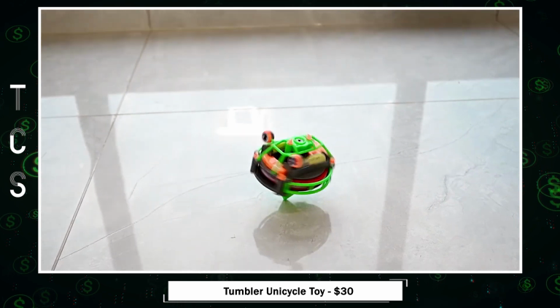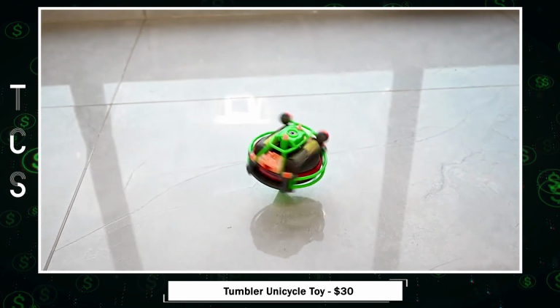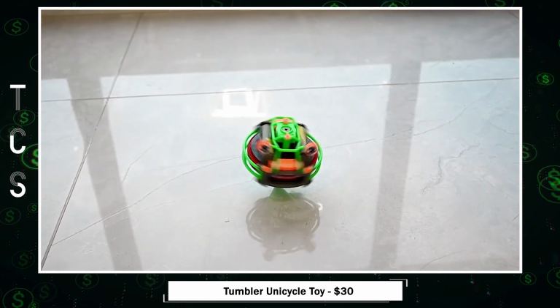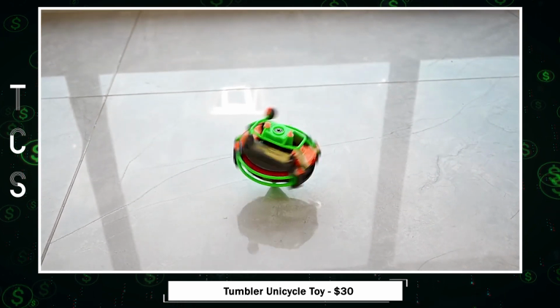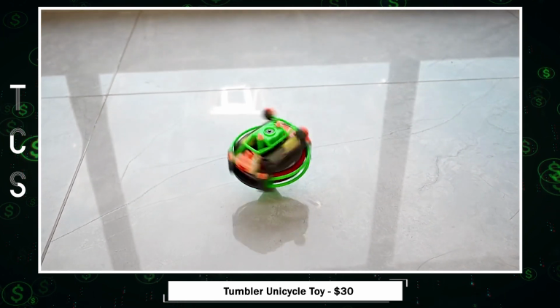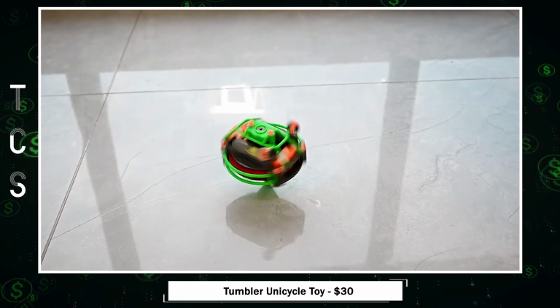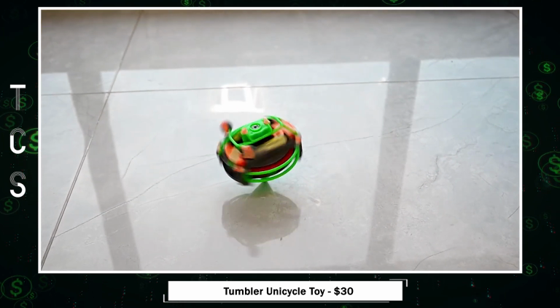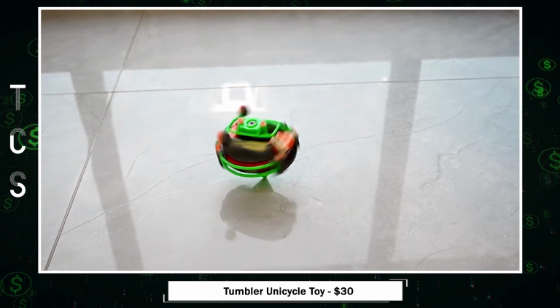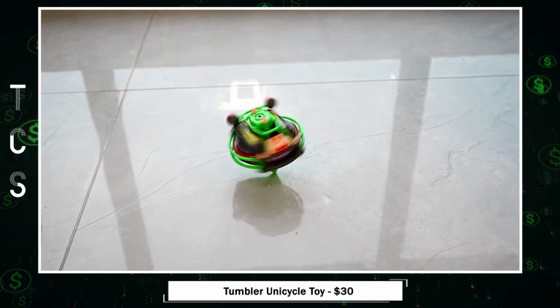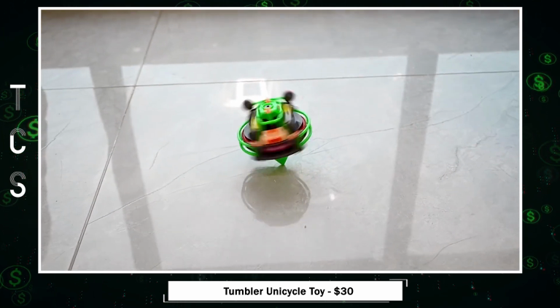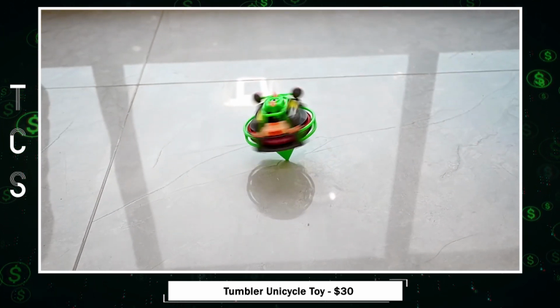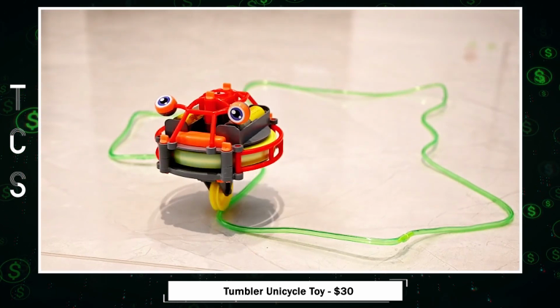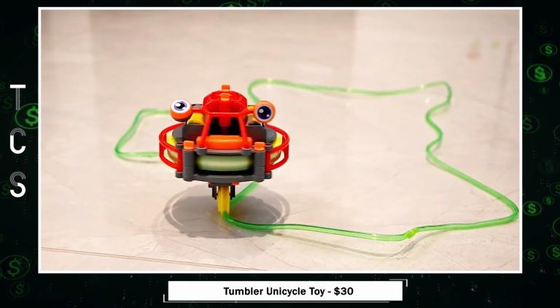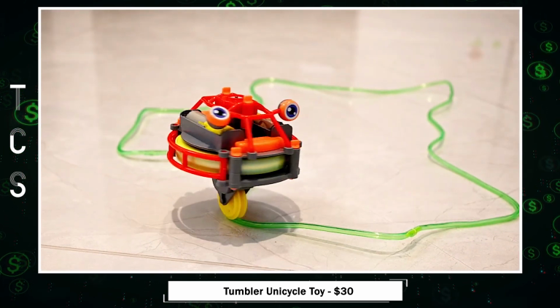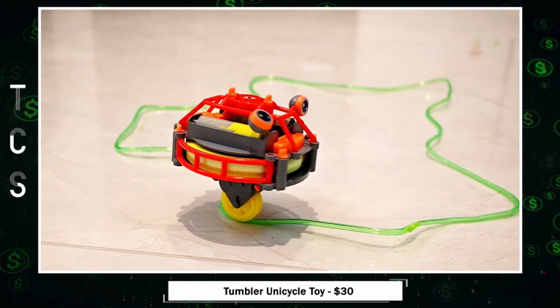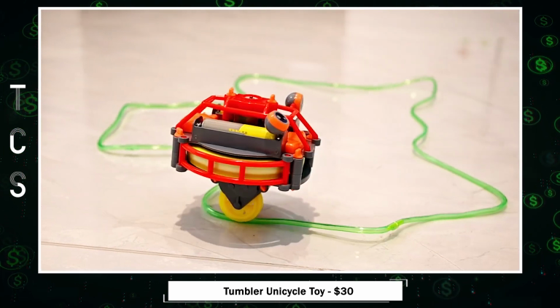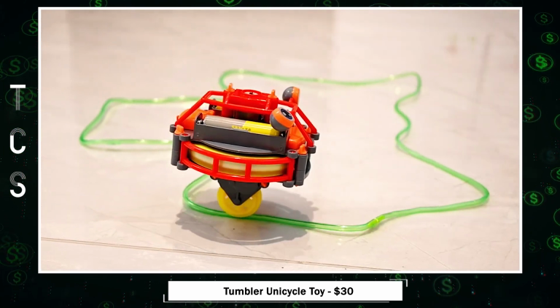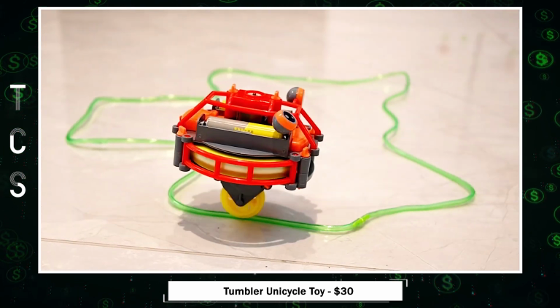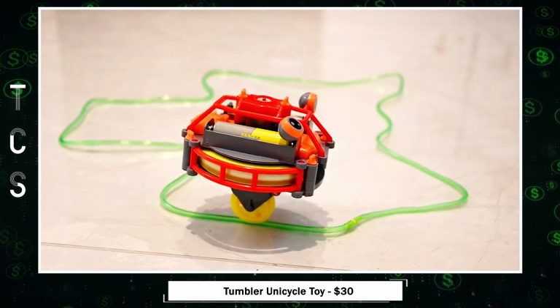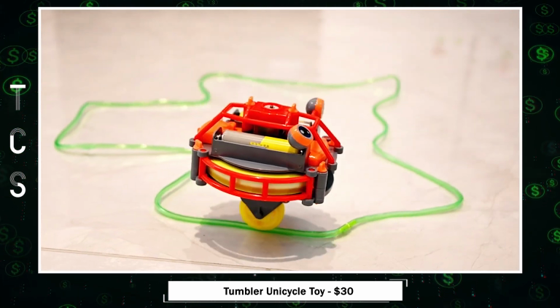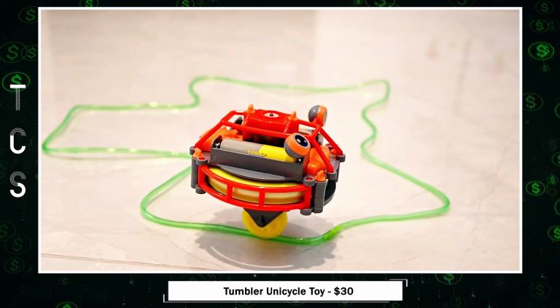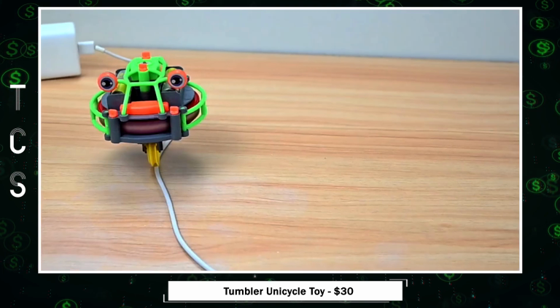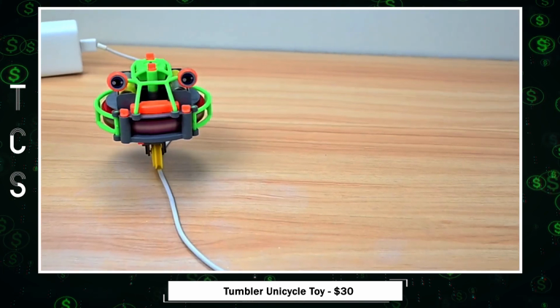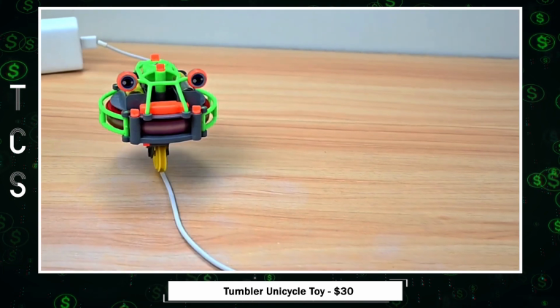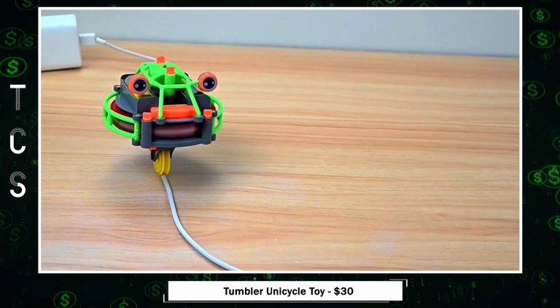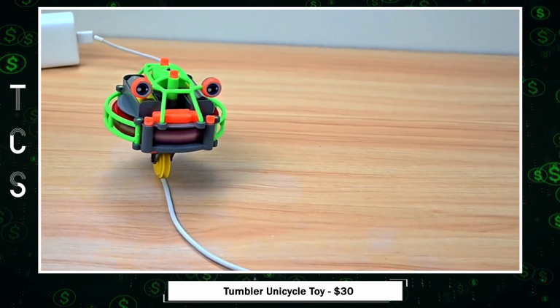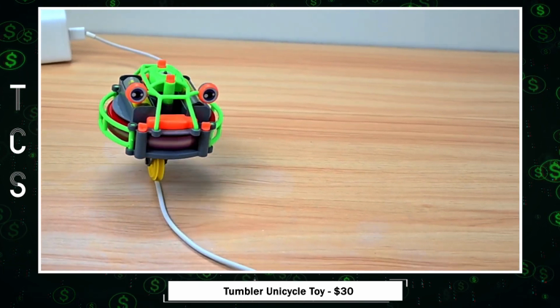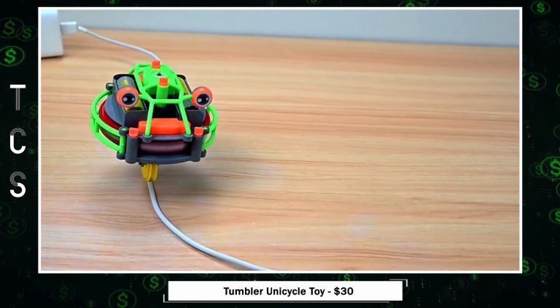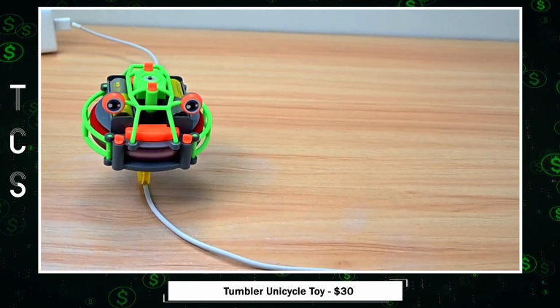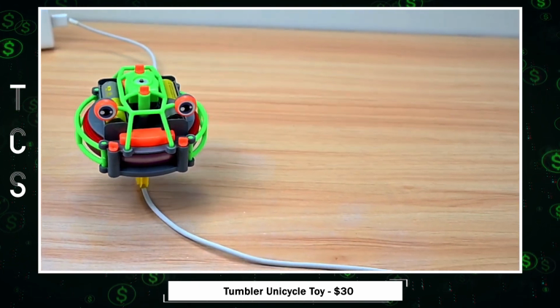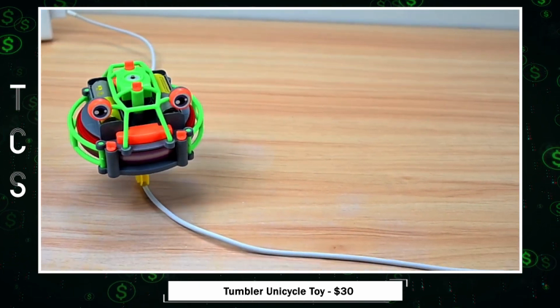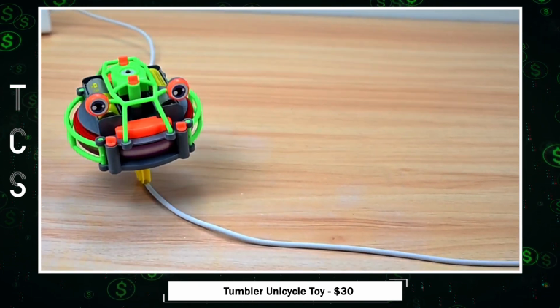The automatic balancing feature, driven by a unique flywheel design, ensures a mesmerizing and attention-grabbing performance.